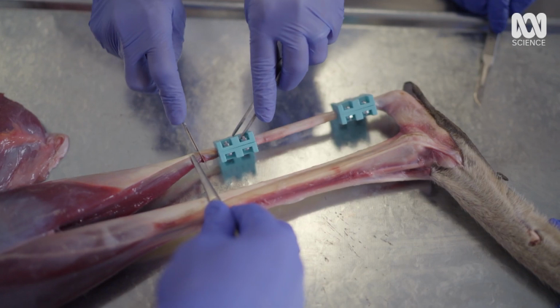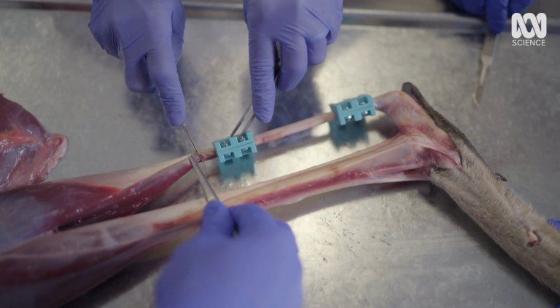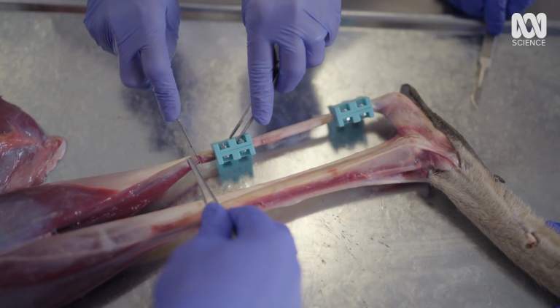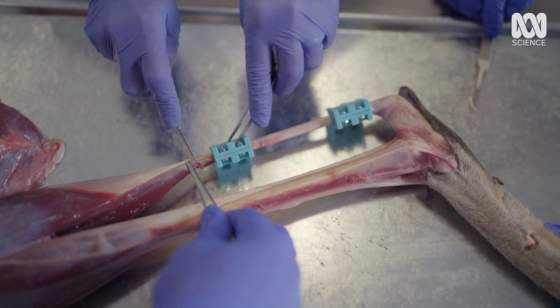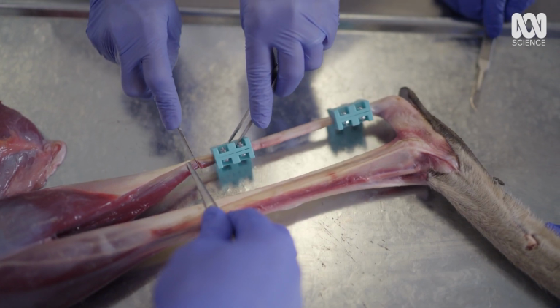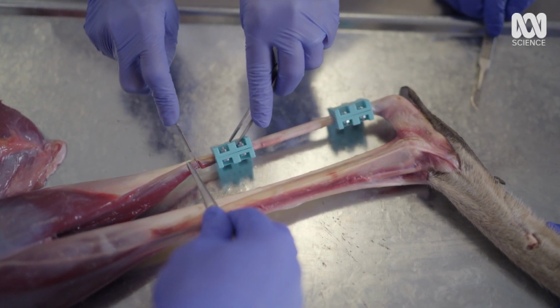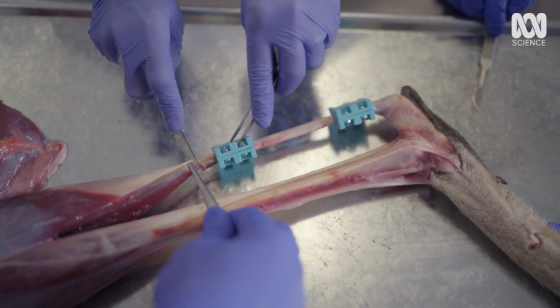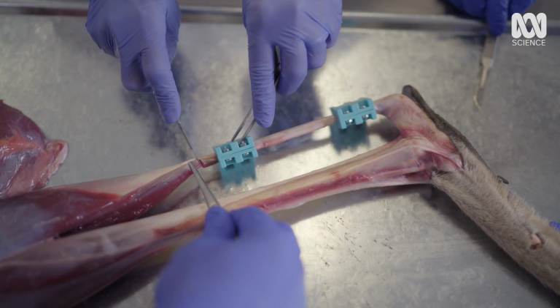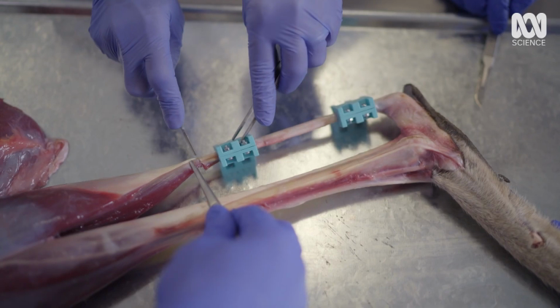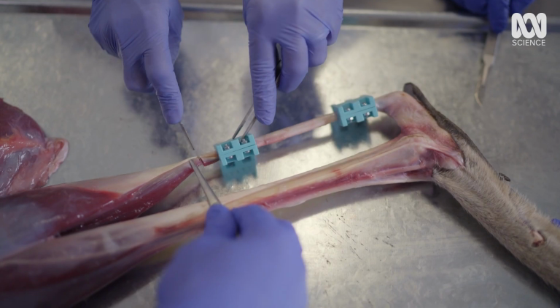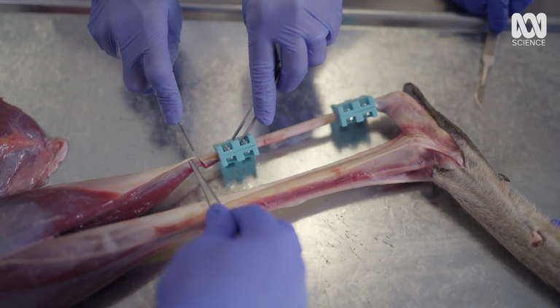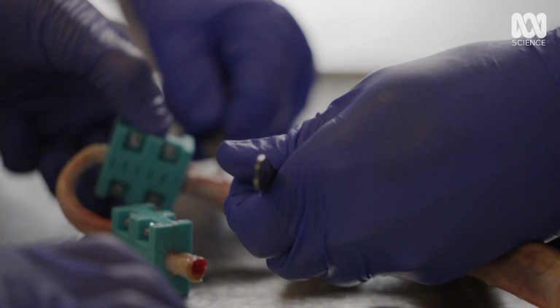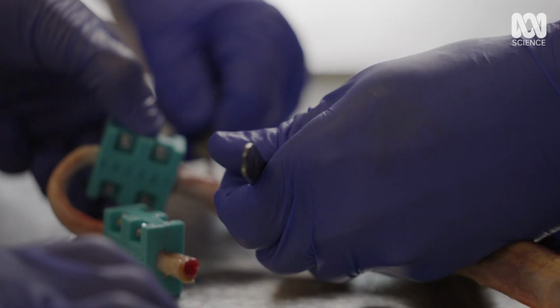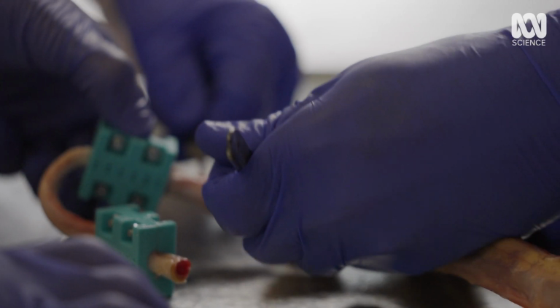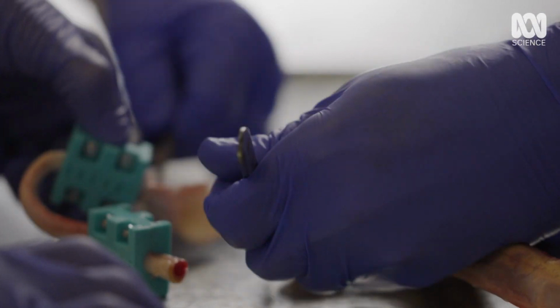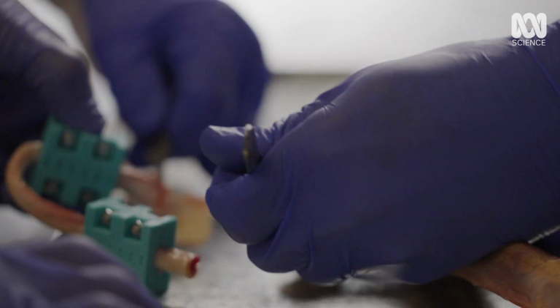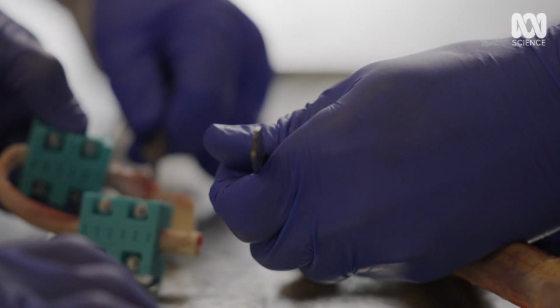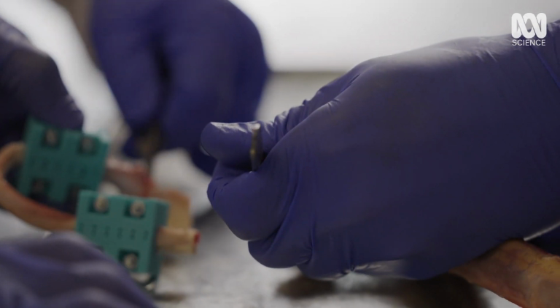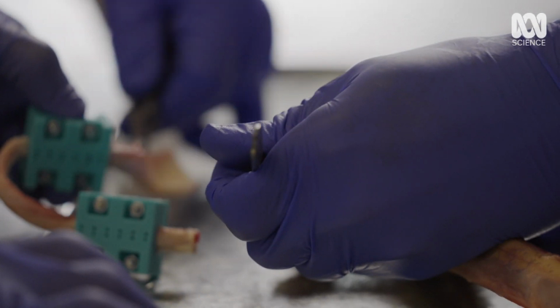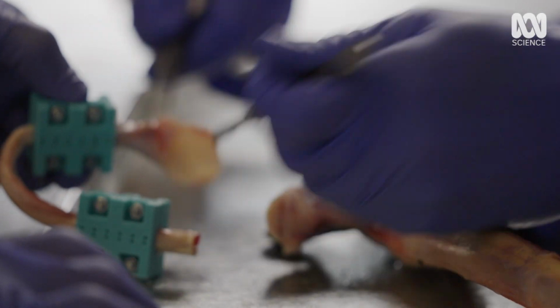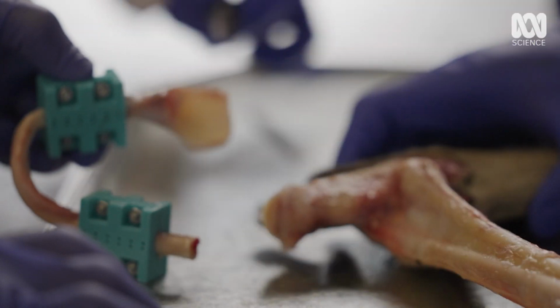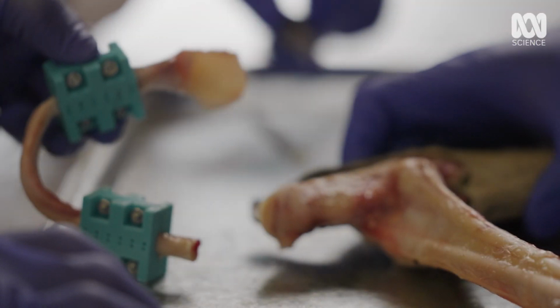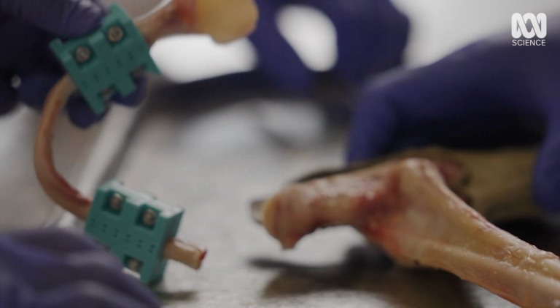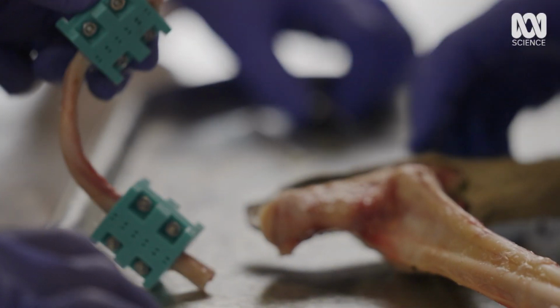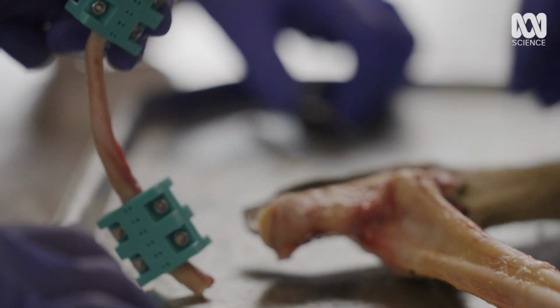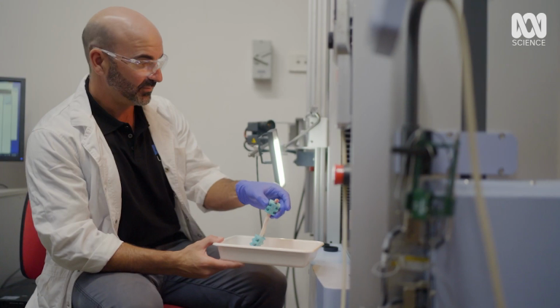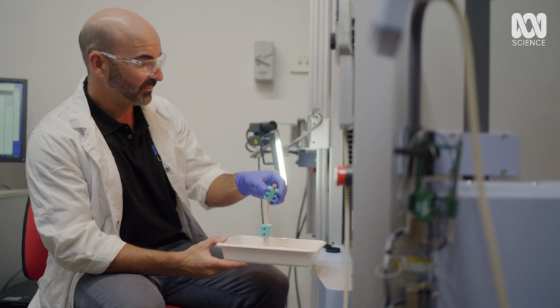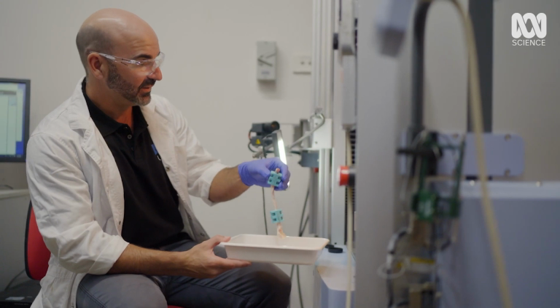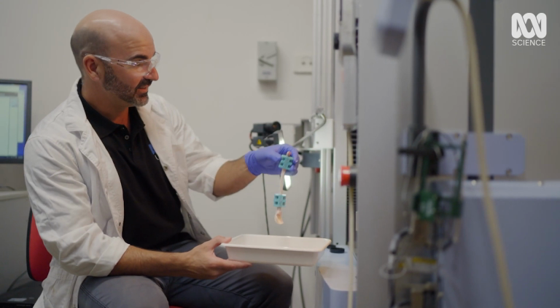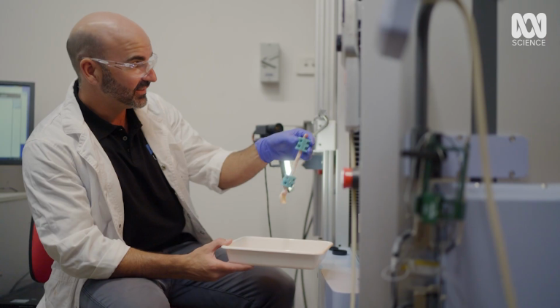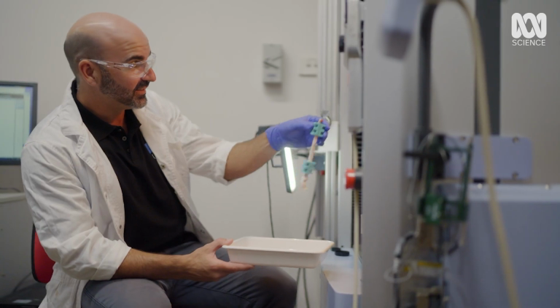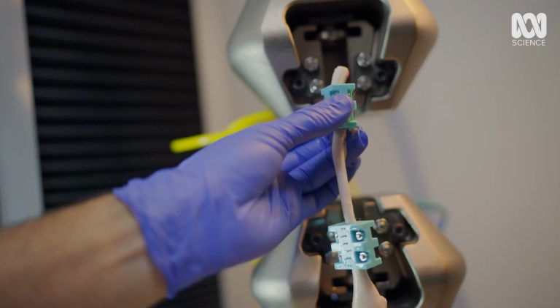Once the tendon is removed, it's secured in a specialised engineering rig where it will be stretched to the point of failure.